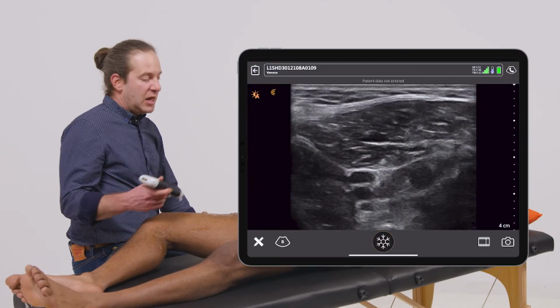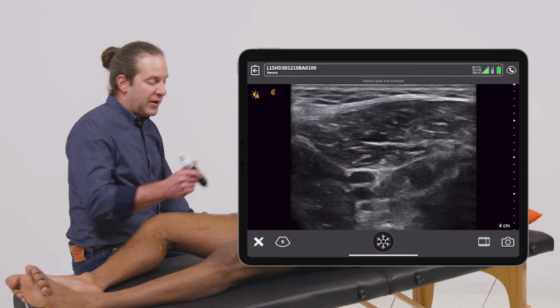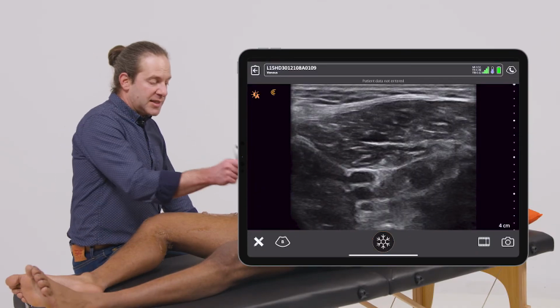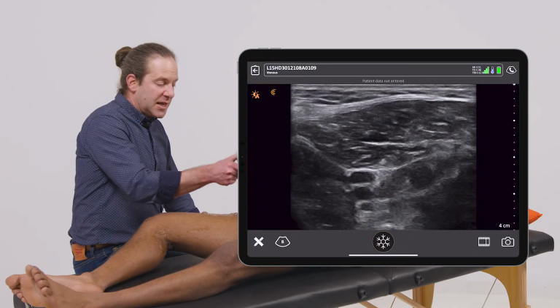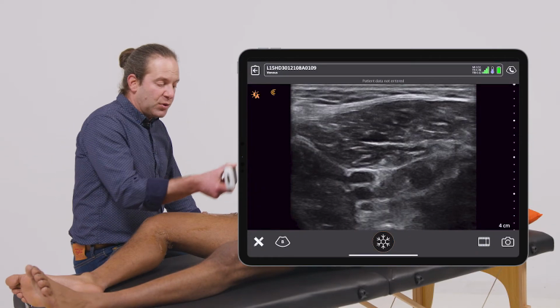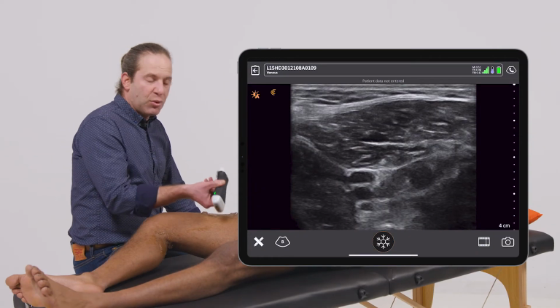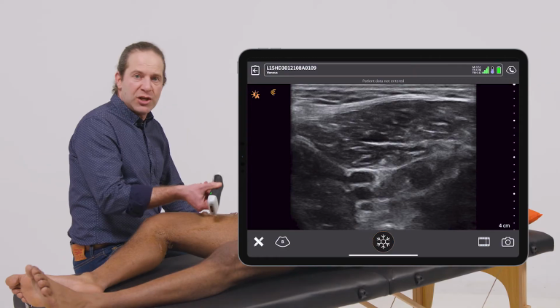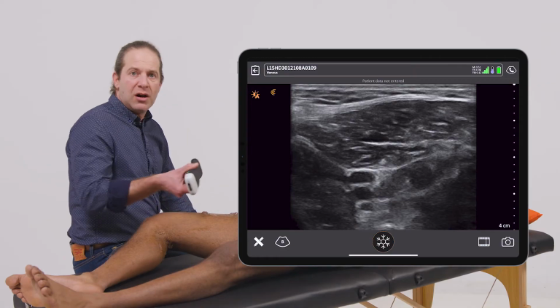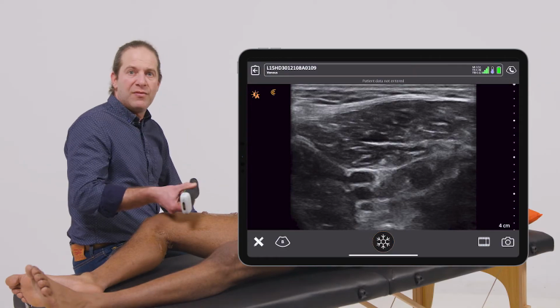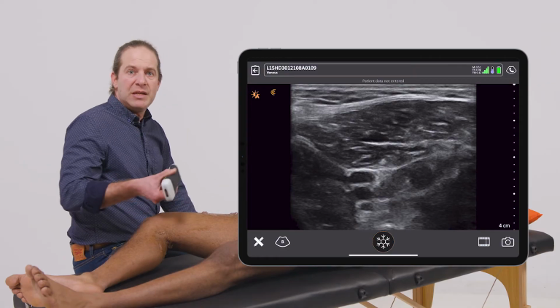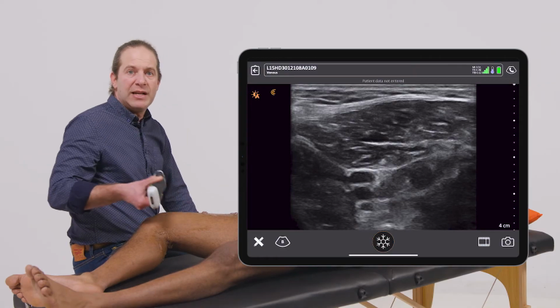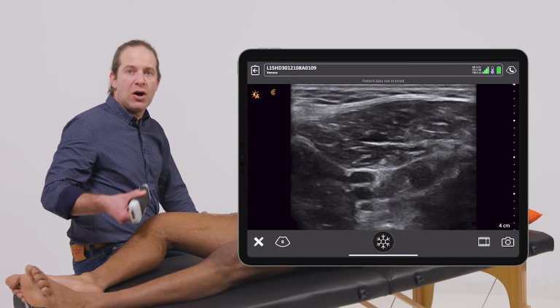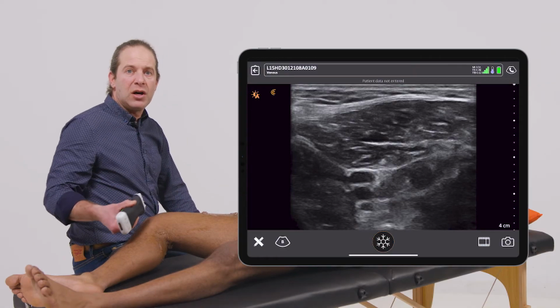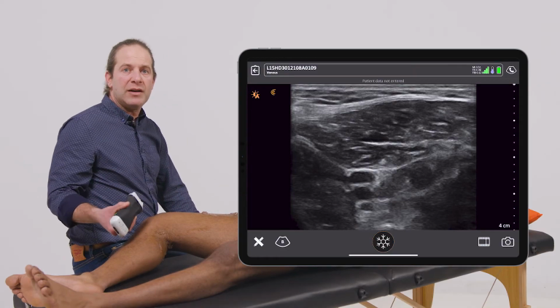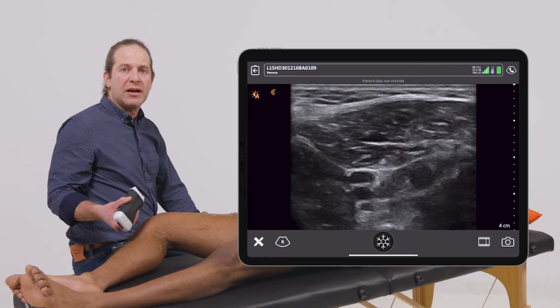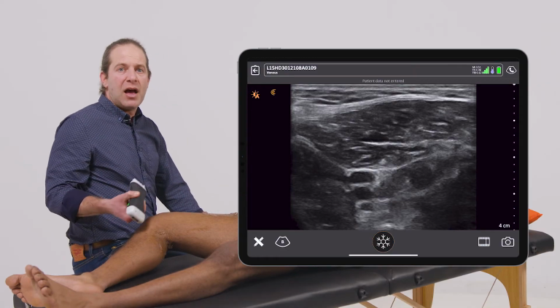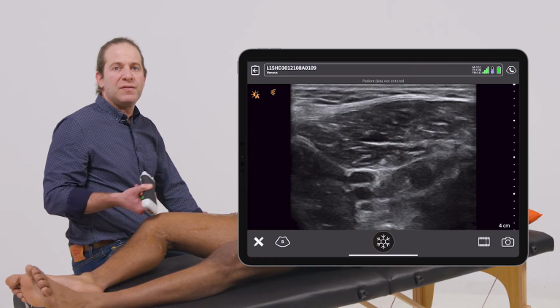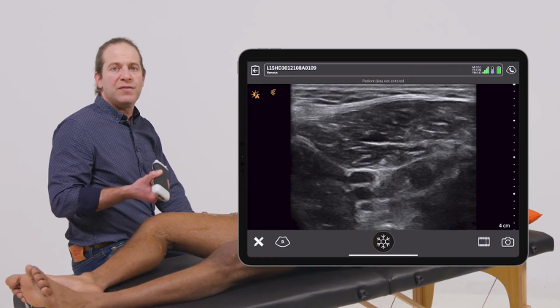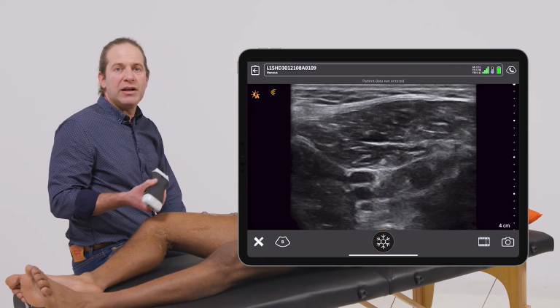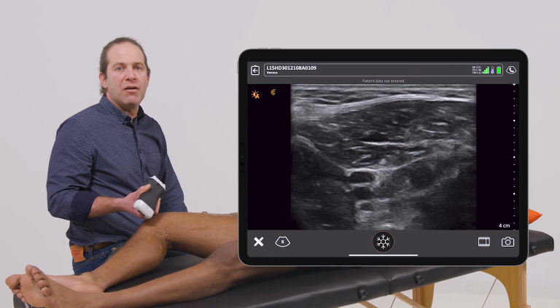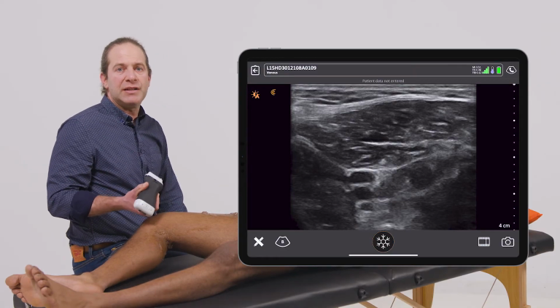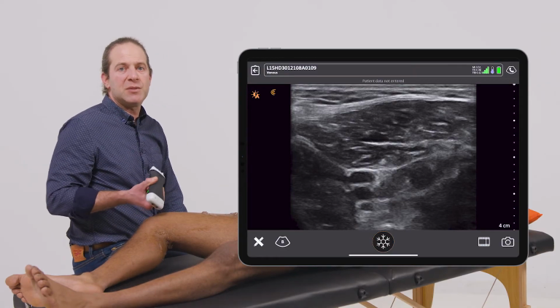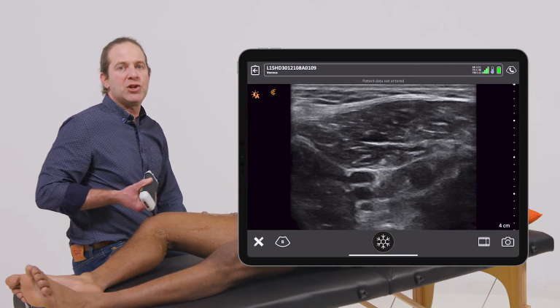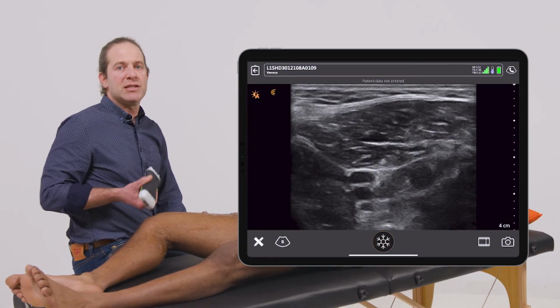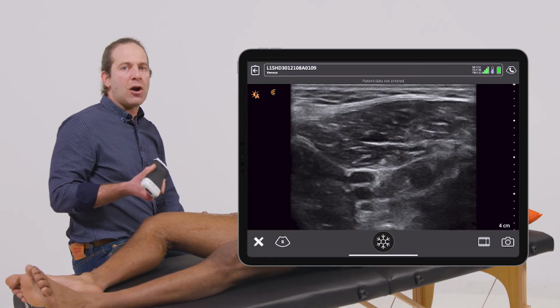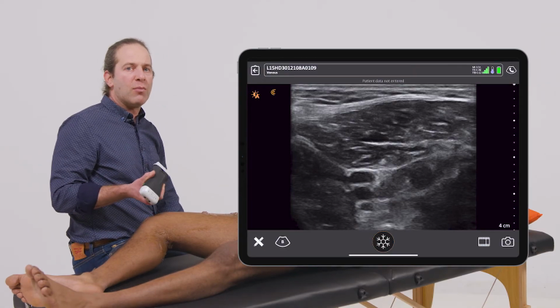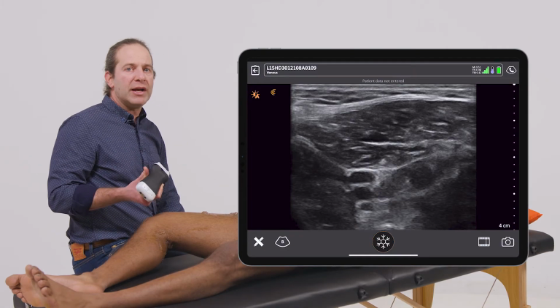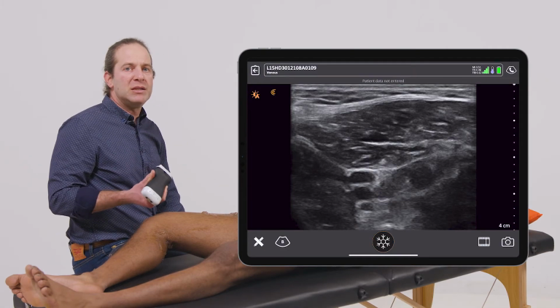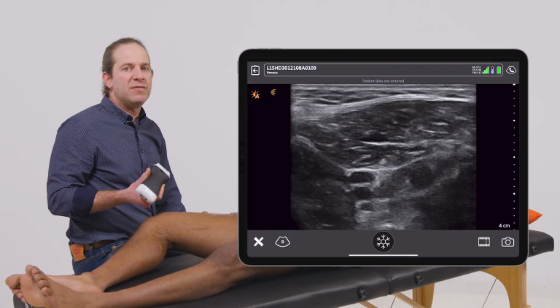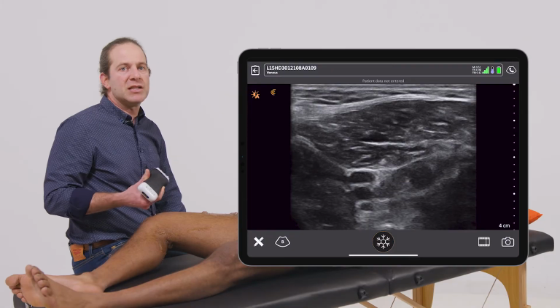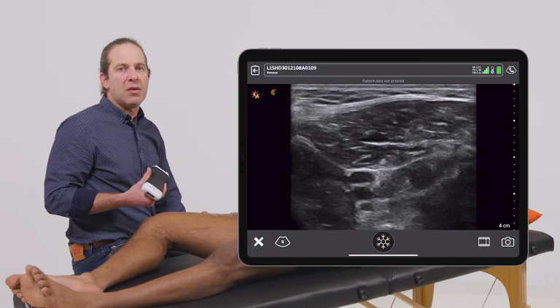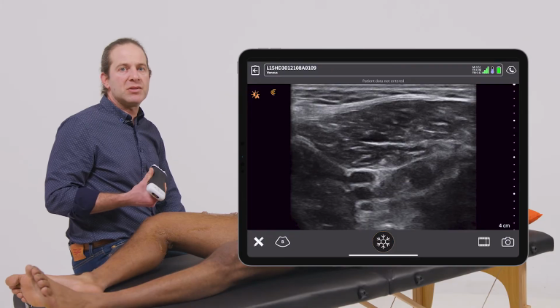If I get successful compression of the deep veins all along the leg, I can feel fairly confident that this patient is not harboring a deep venous thrombus.